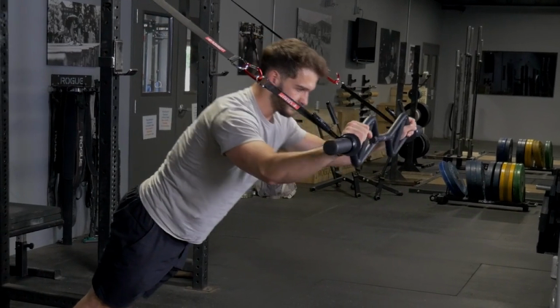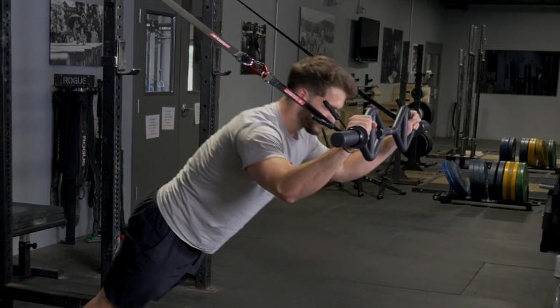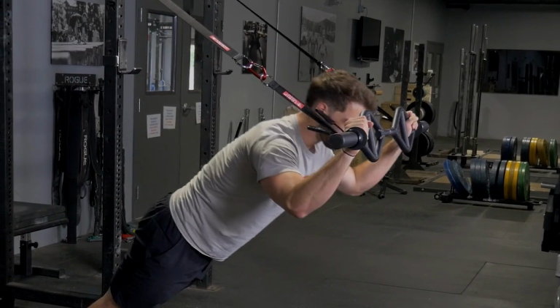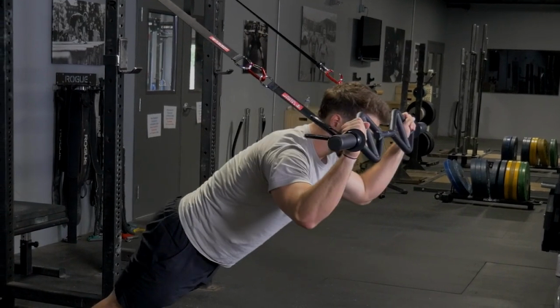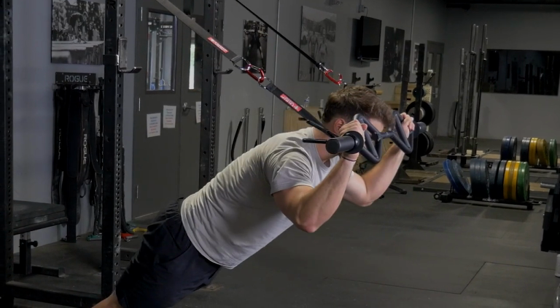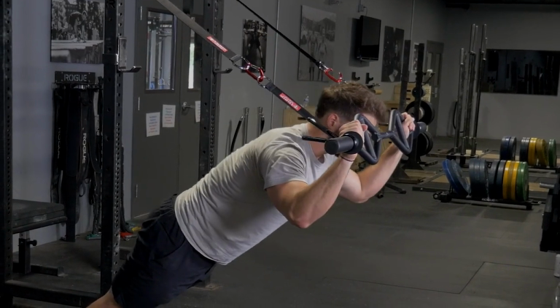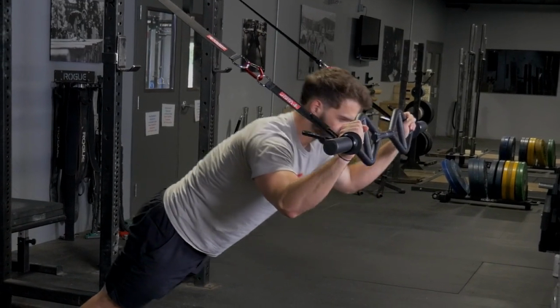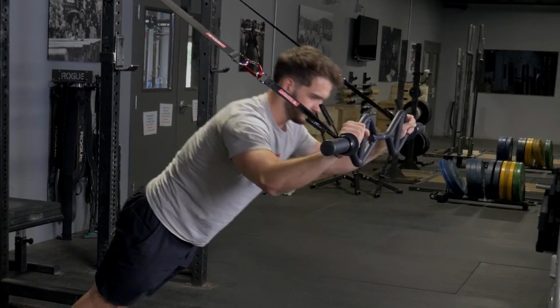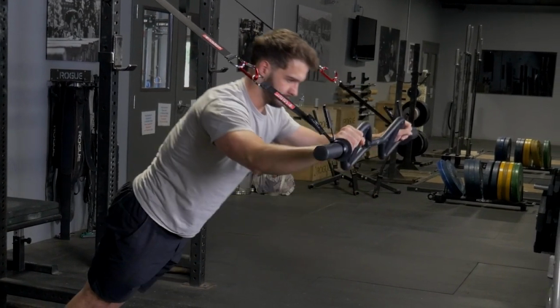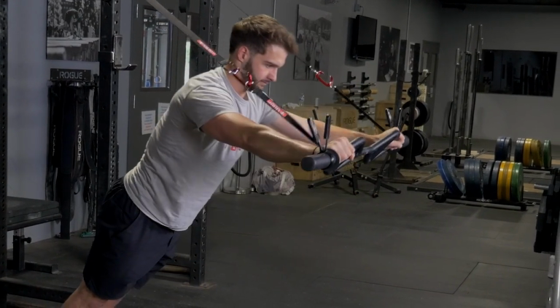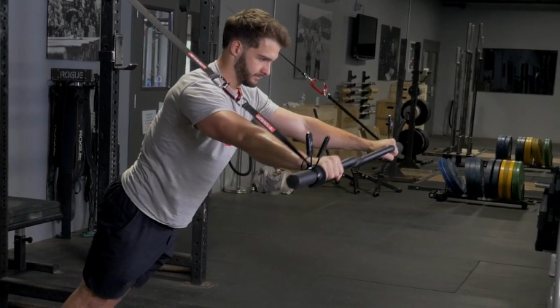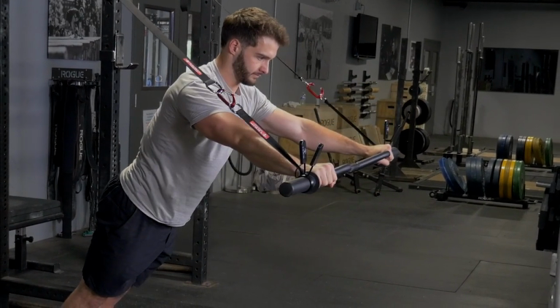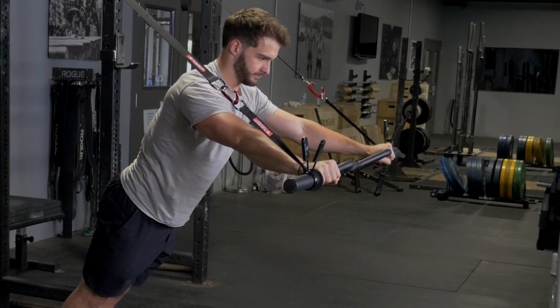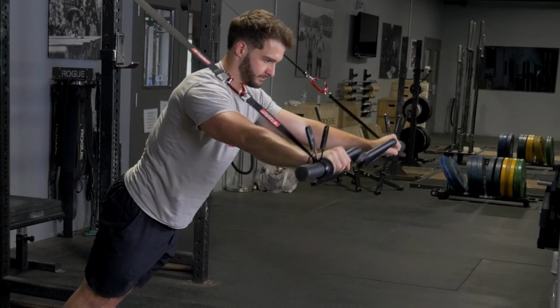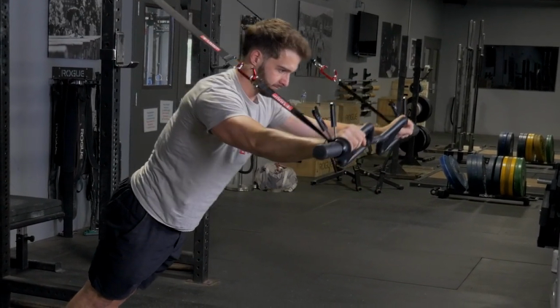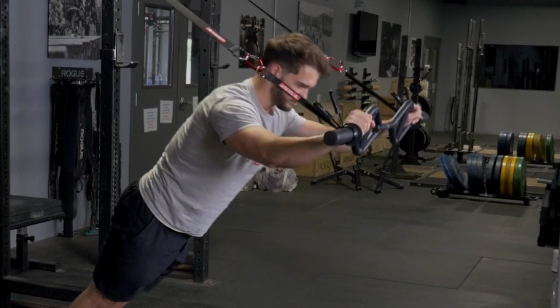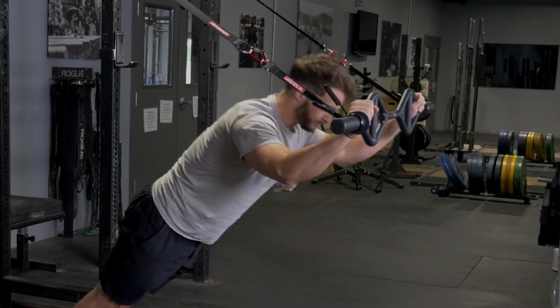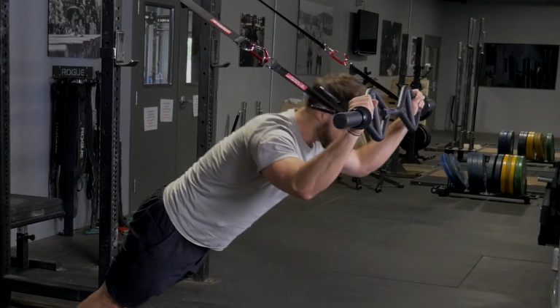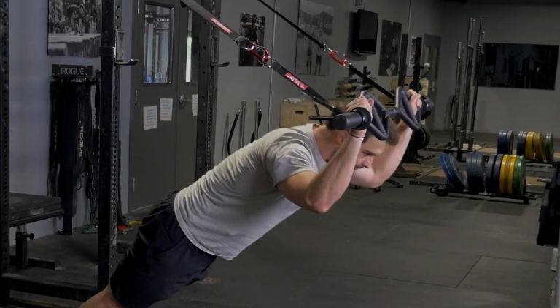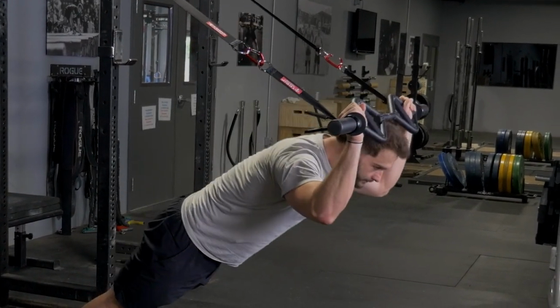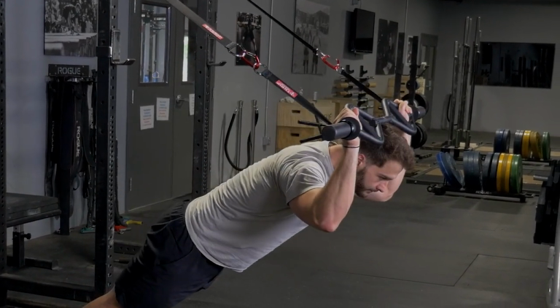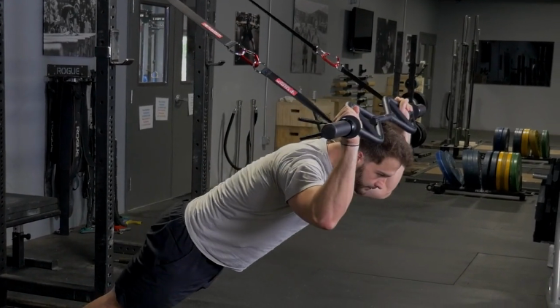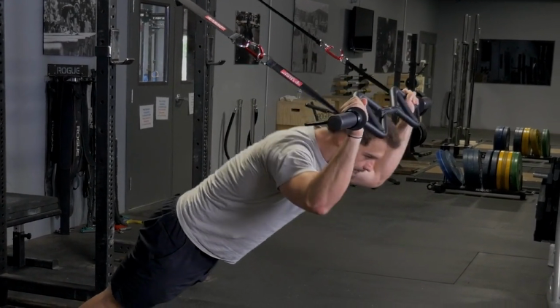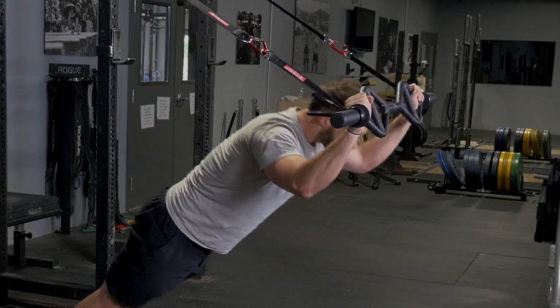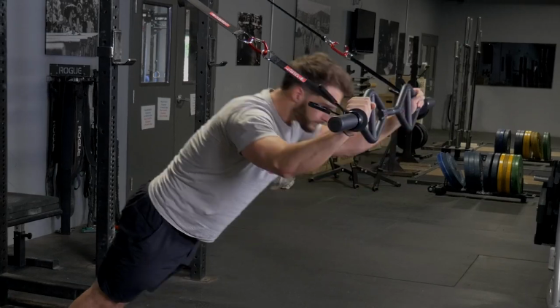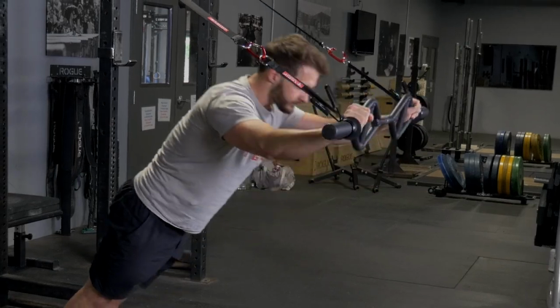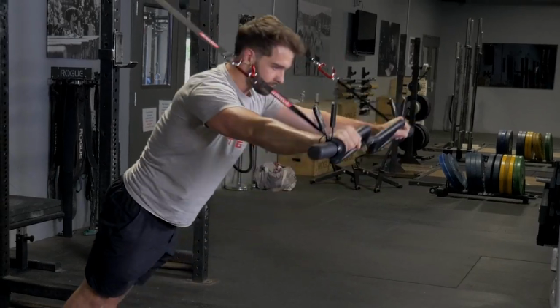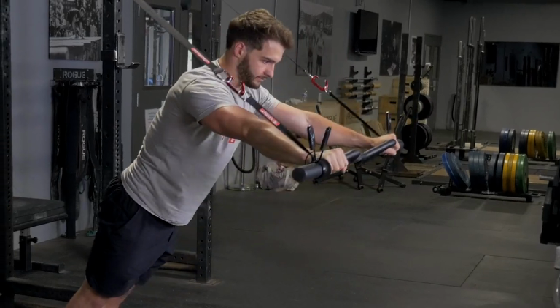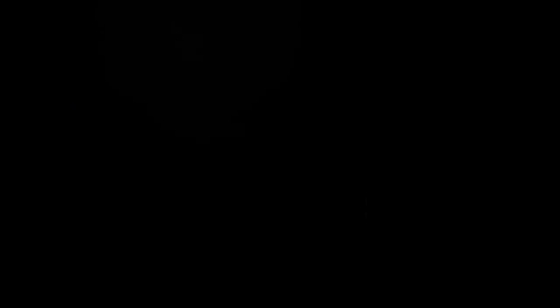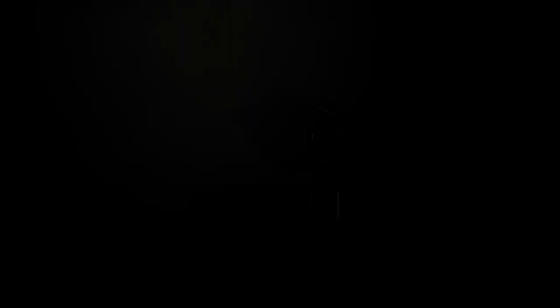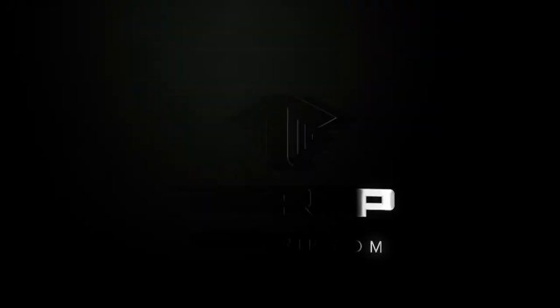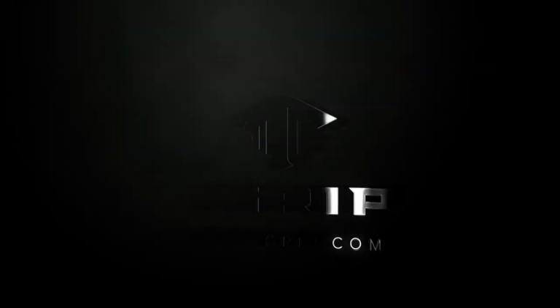Remember, keep your elbows tucked in slightly to ensure that you're properly isolating your triceps.